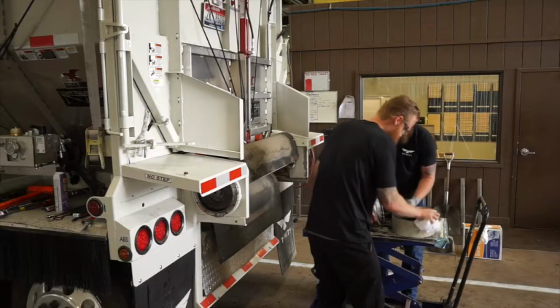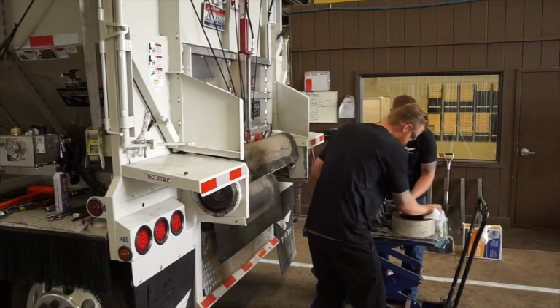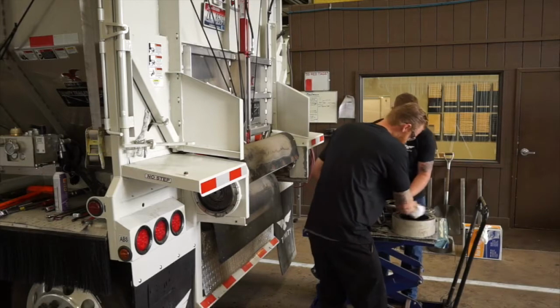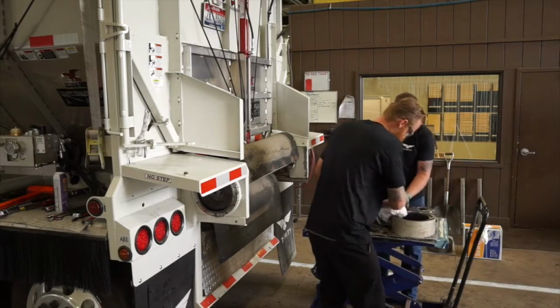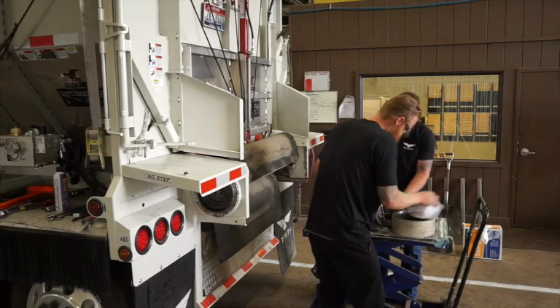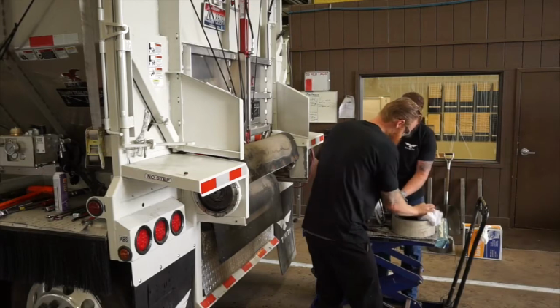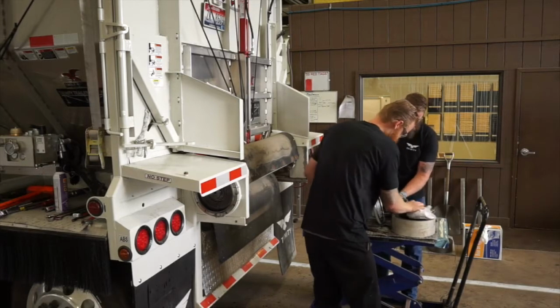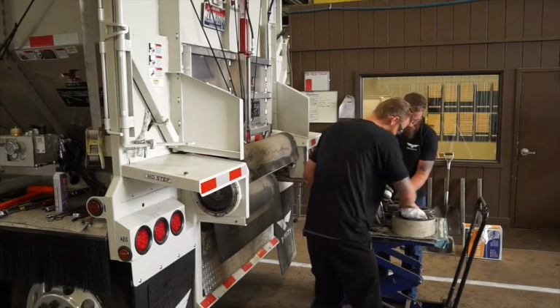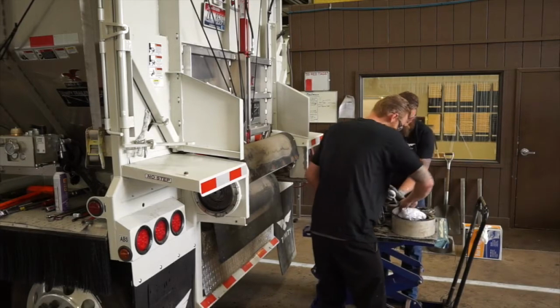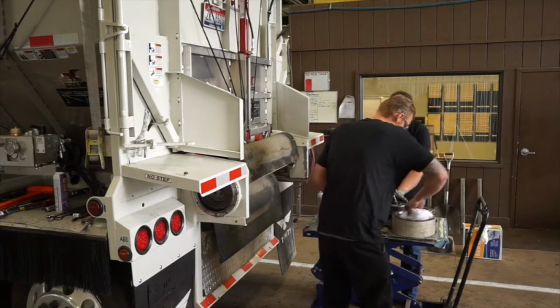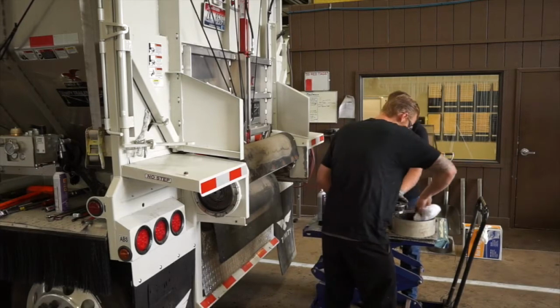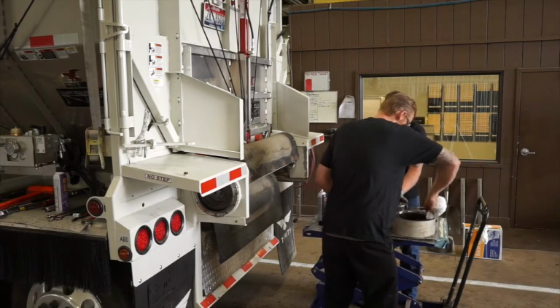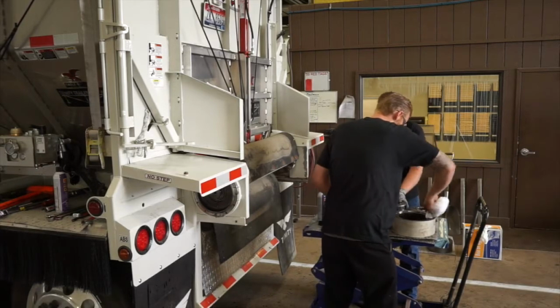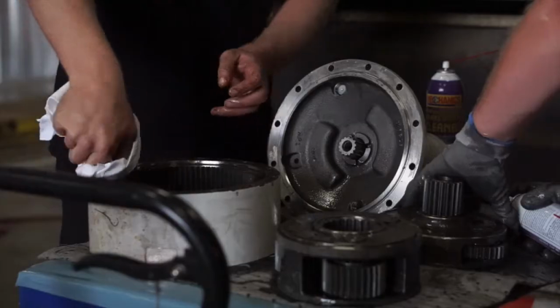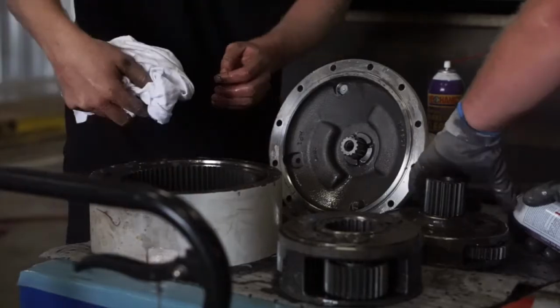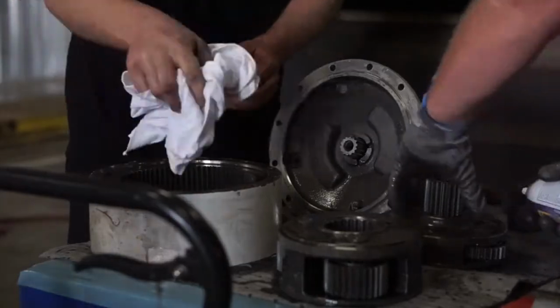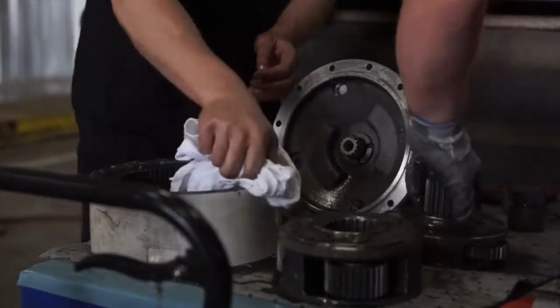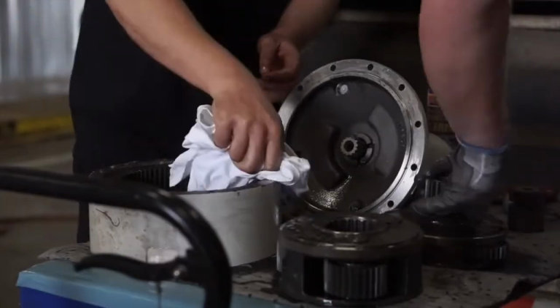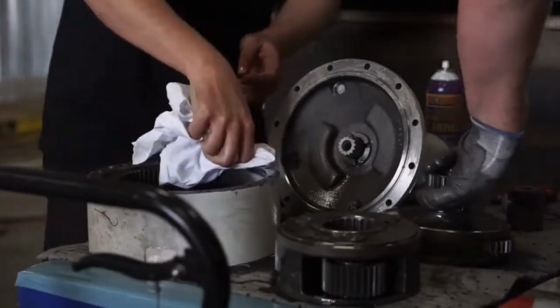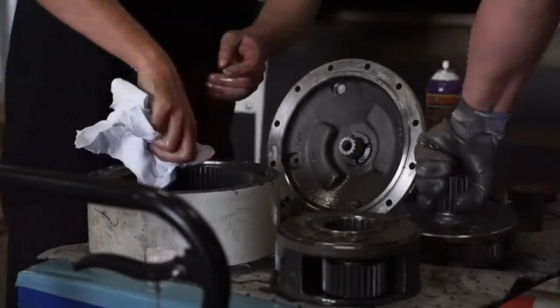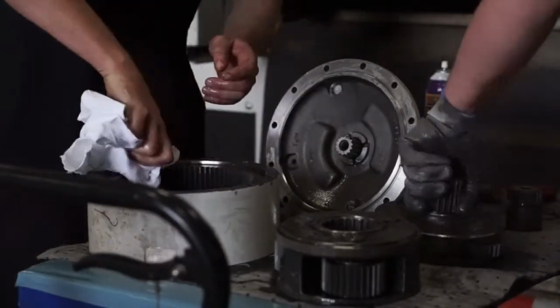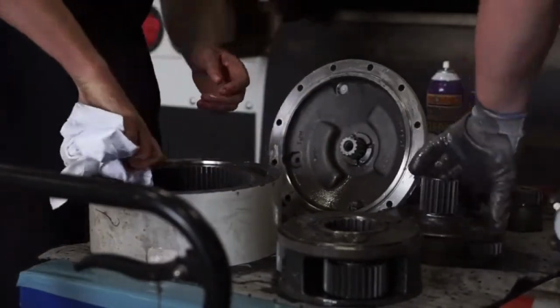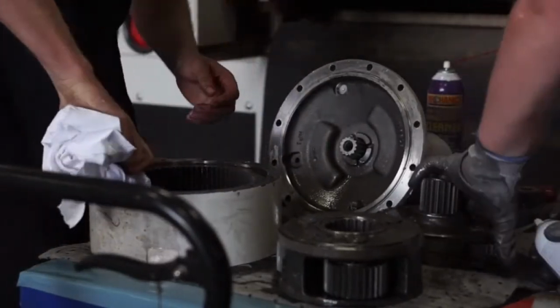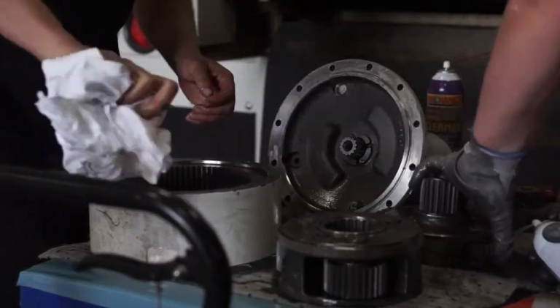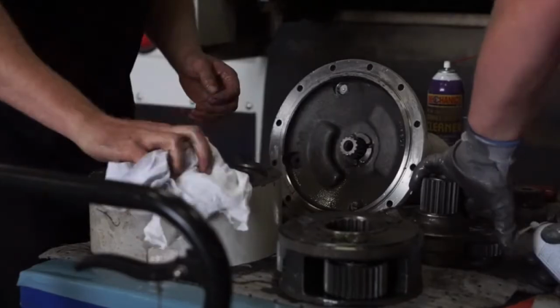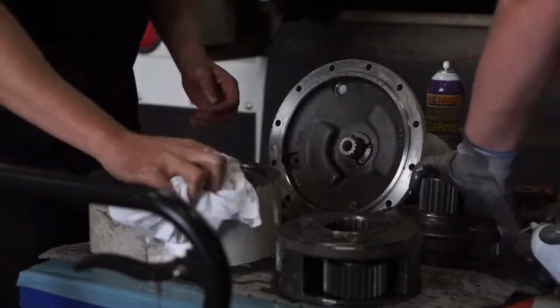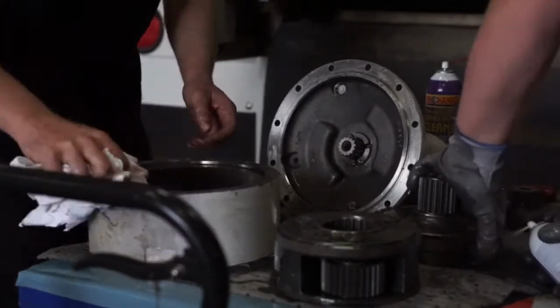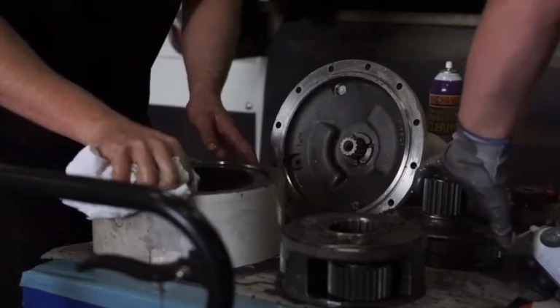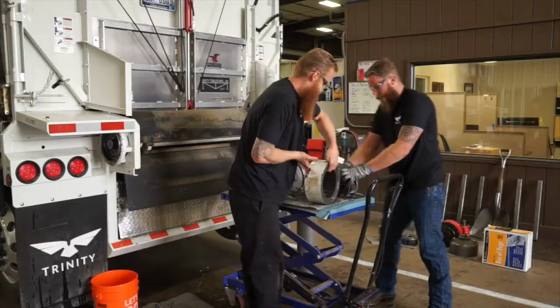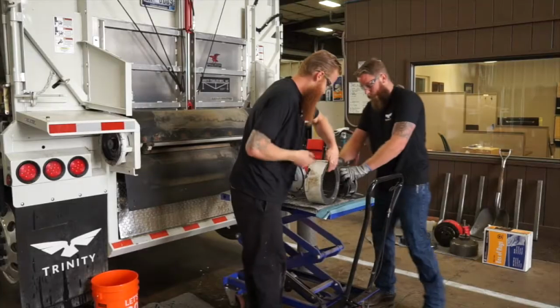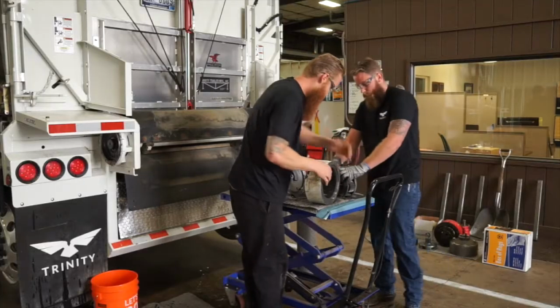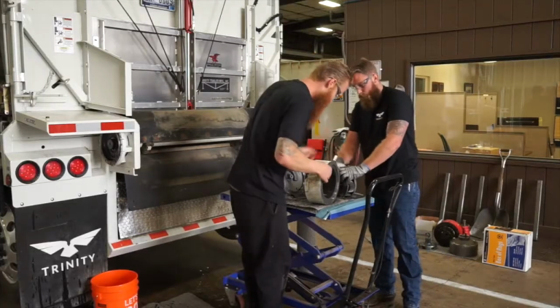Look for any damaged teeth or damaged gears on the internal components. Just give them a good overall inspection.